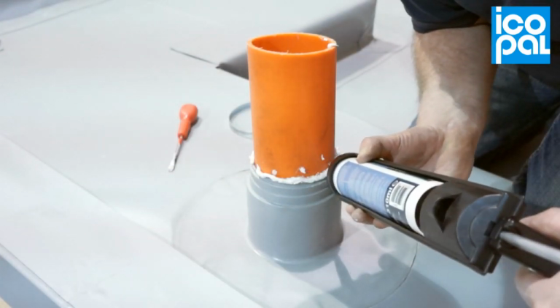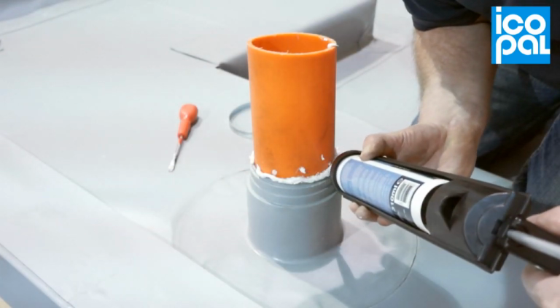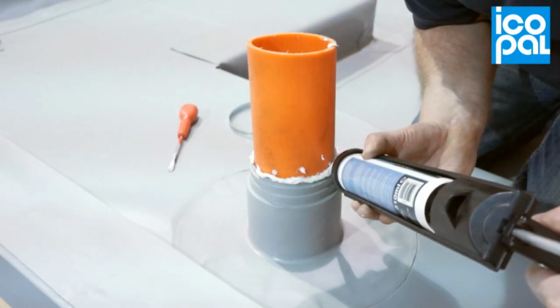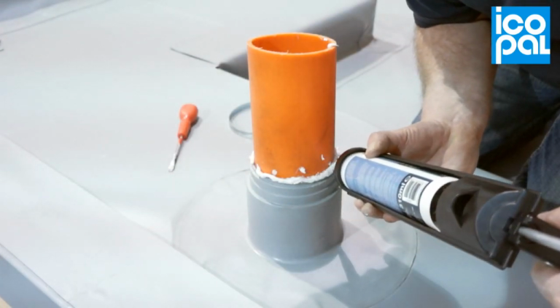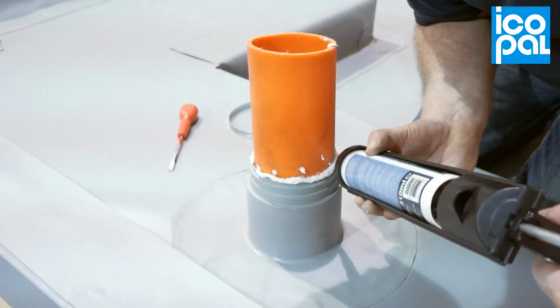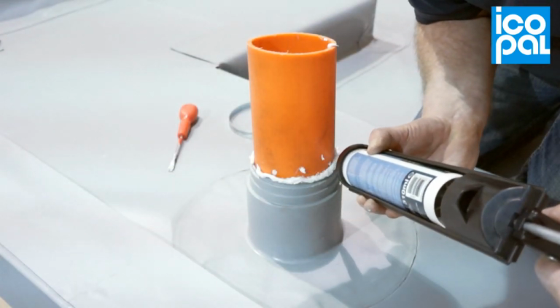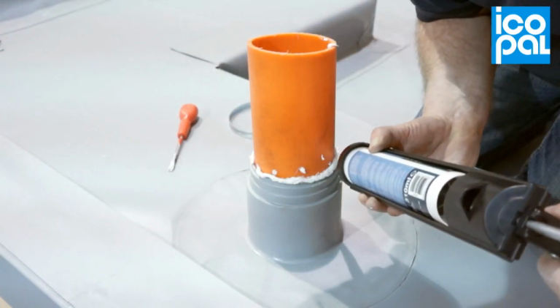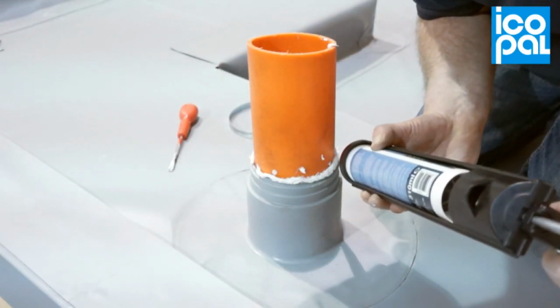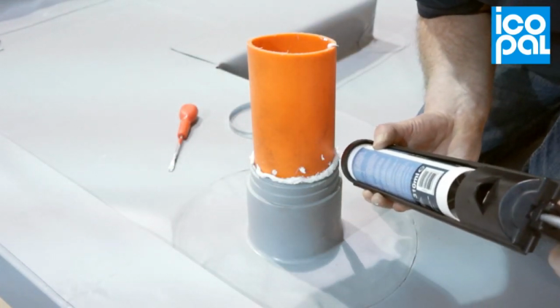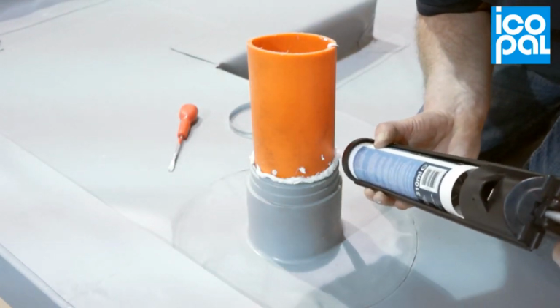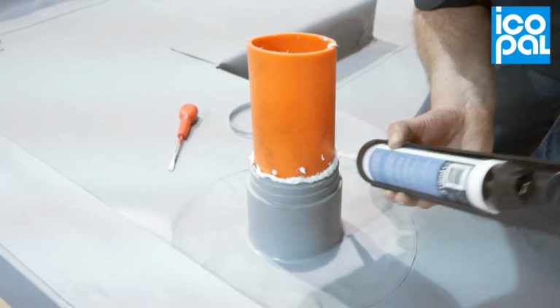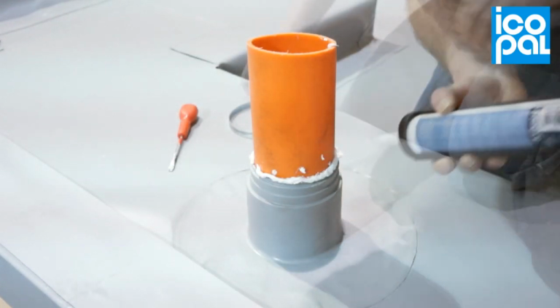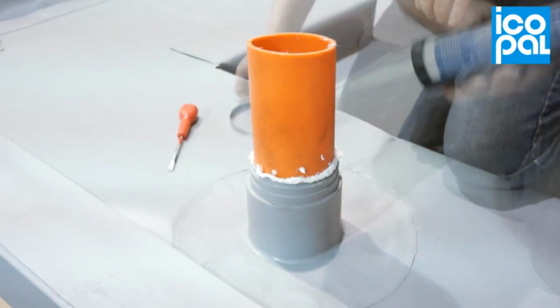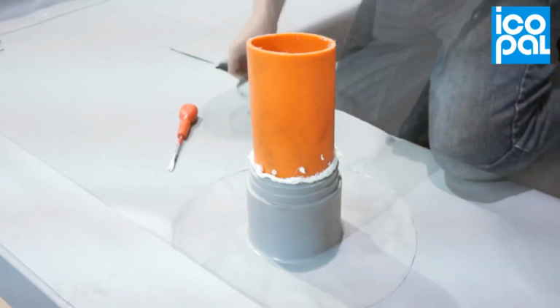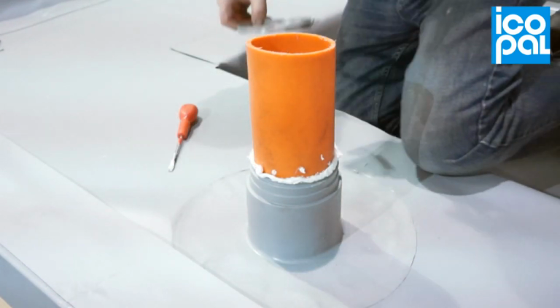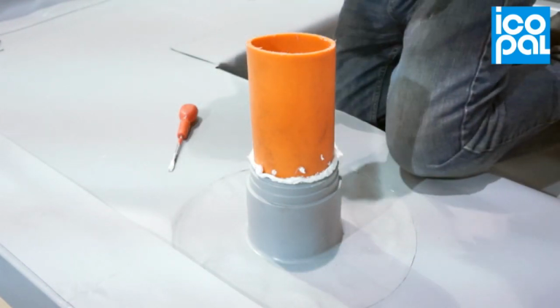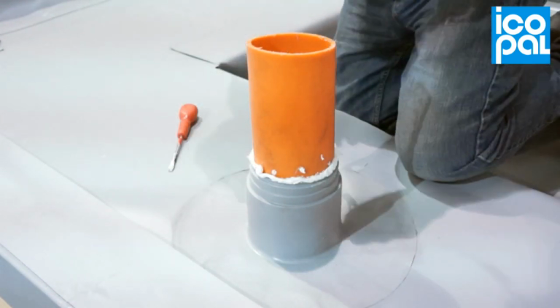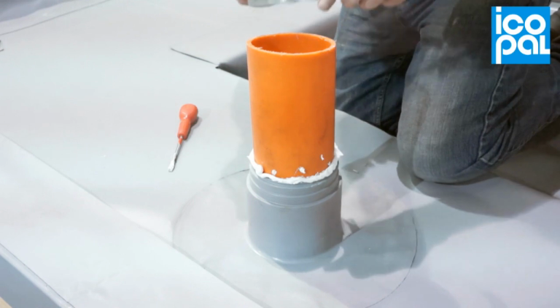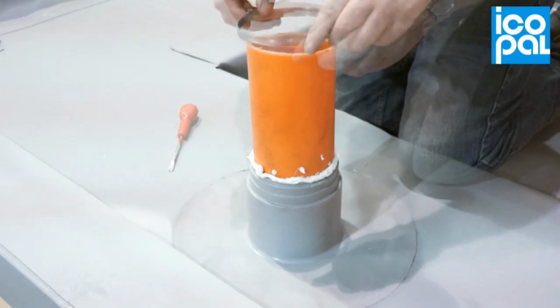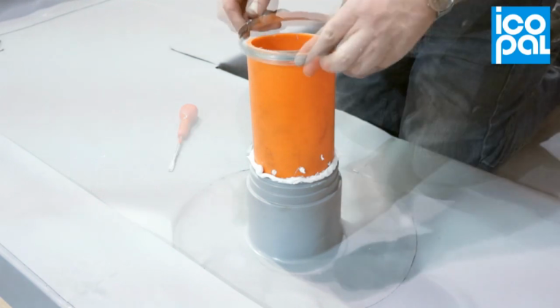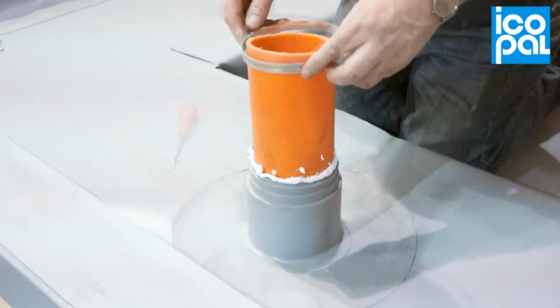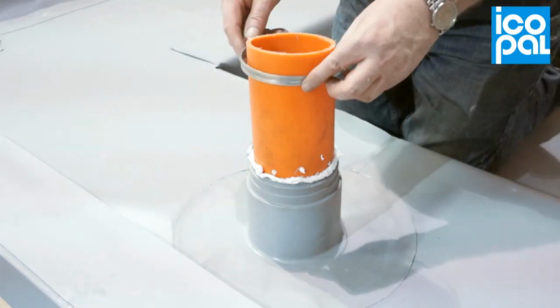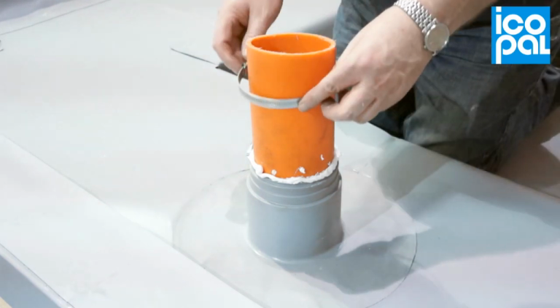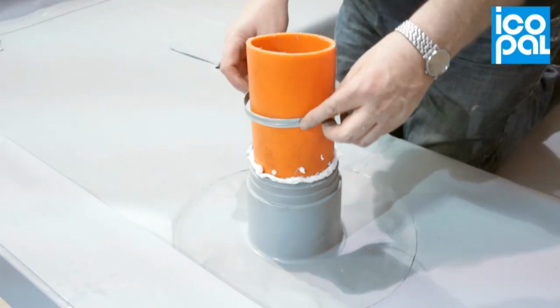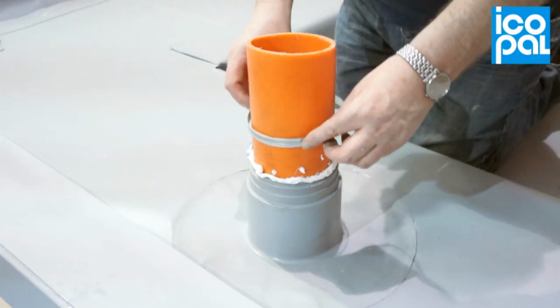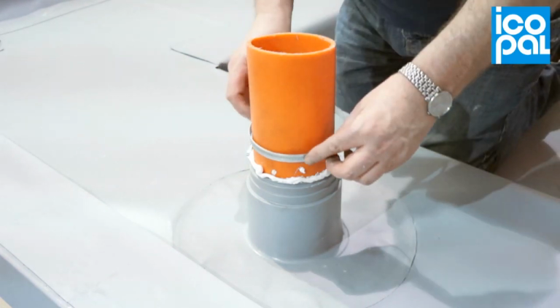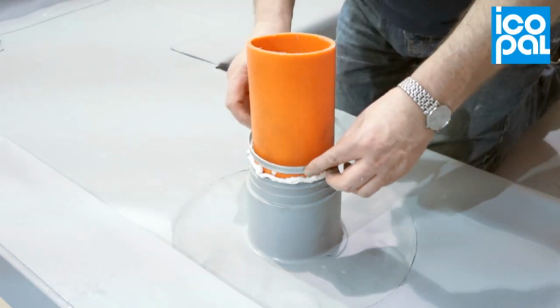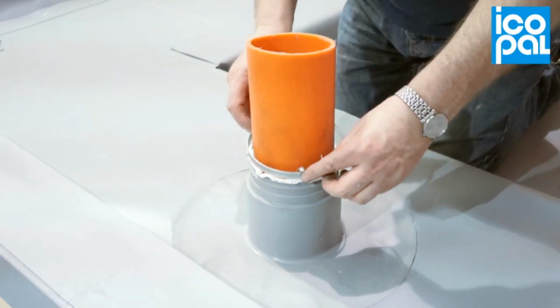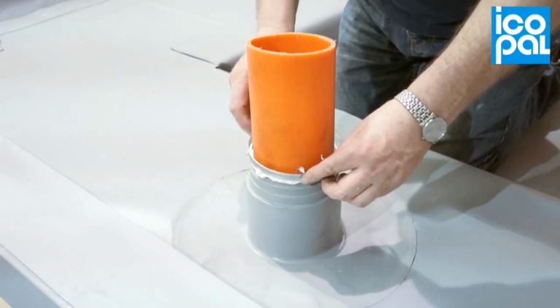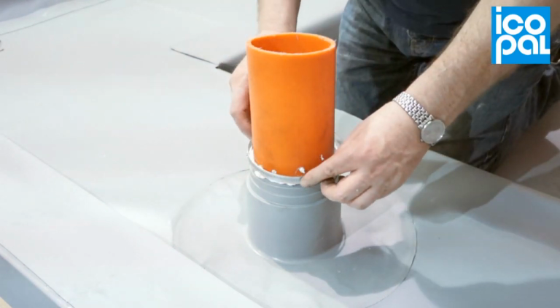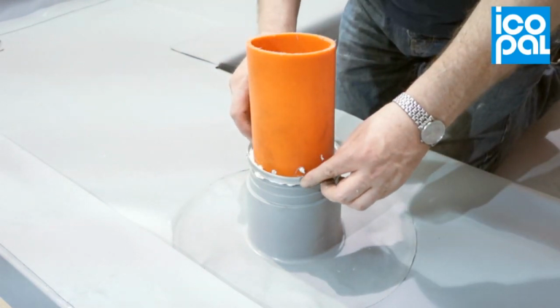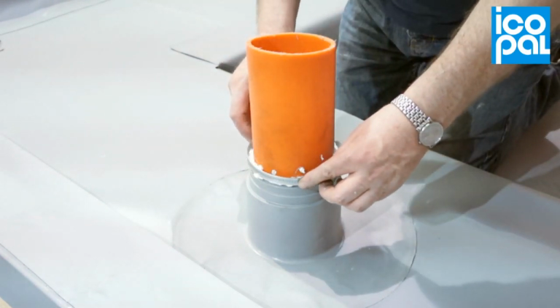Around the top edge of the pipe boot, apply a polyurethane mastic before mechanically clamping with a jubilee clip.